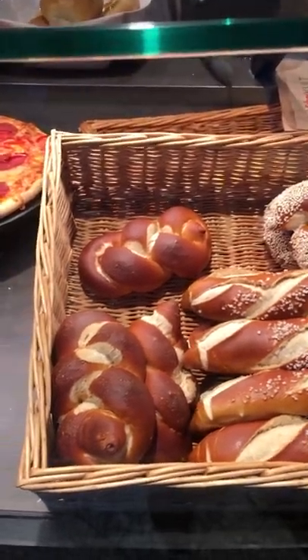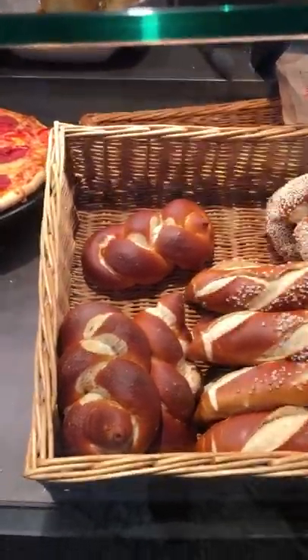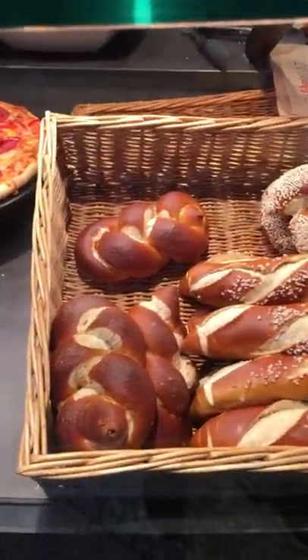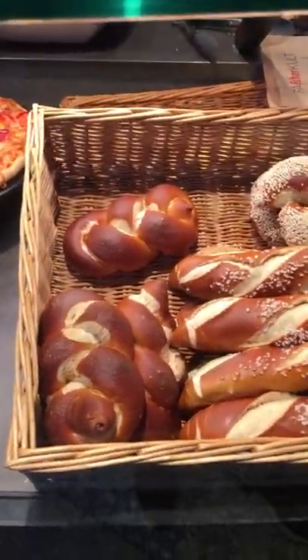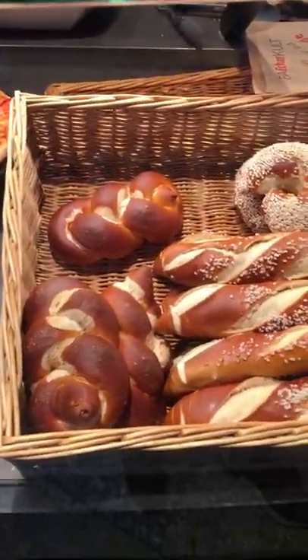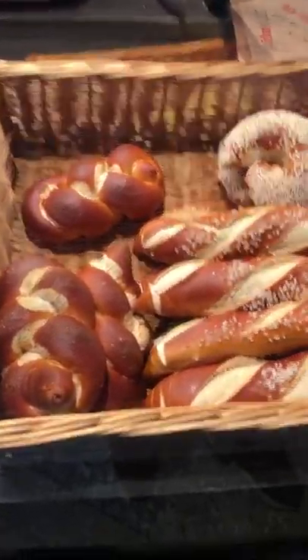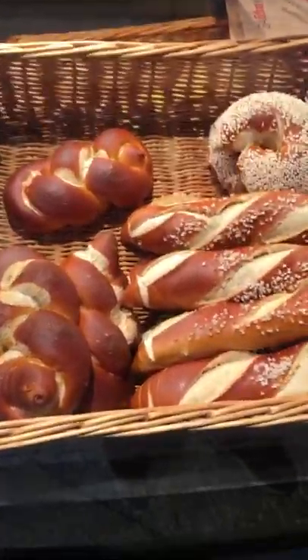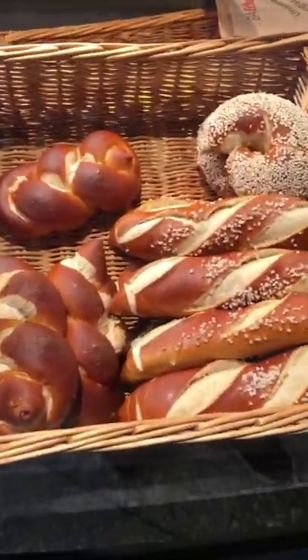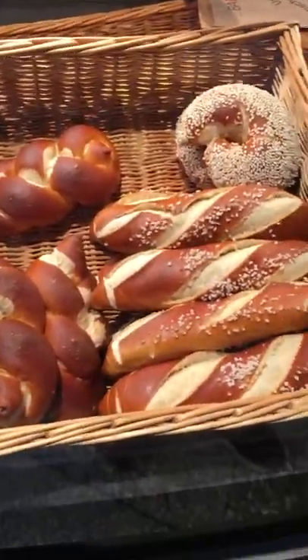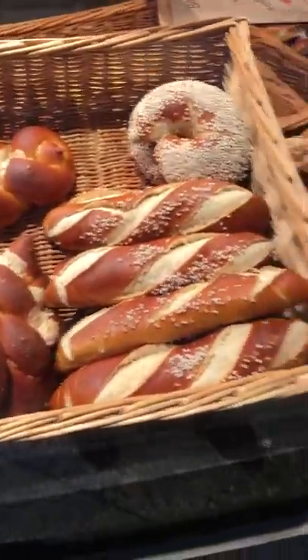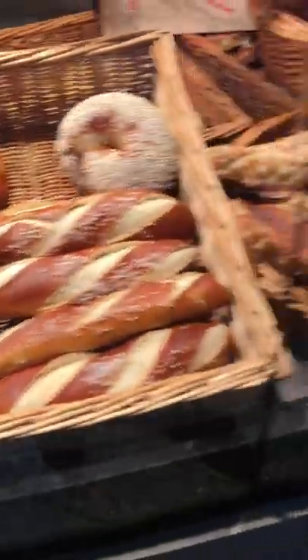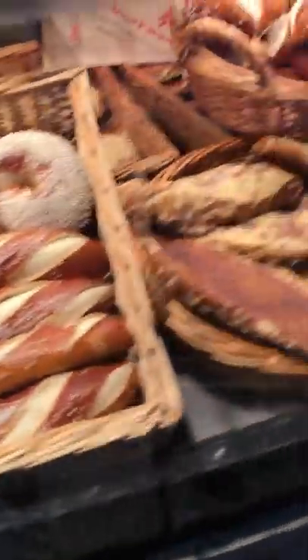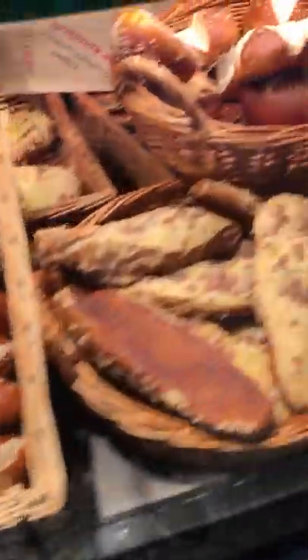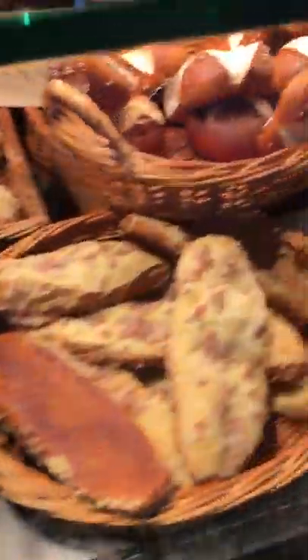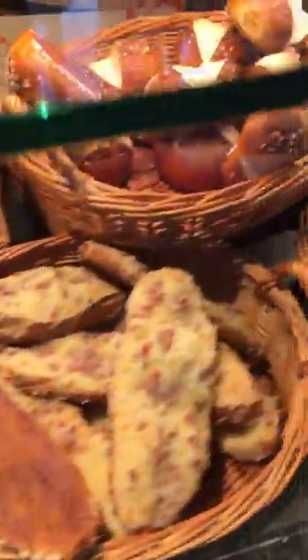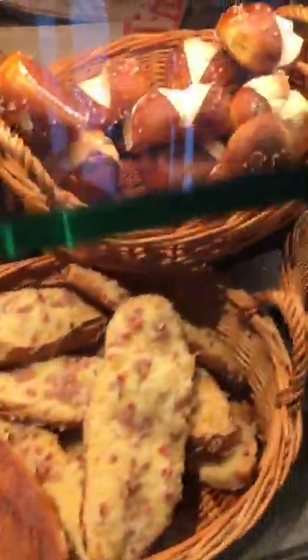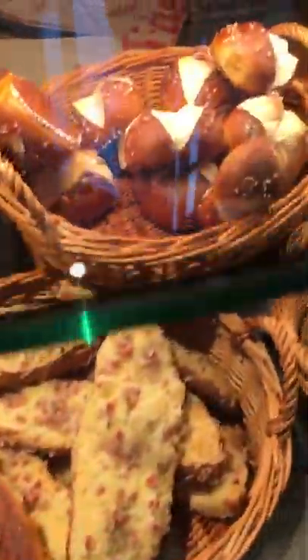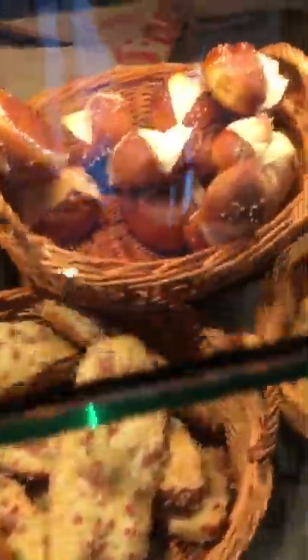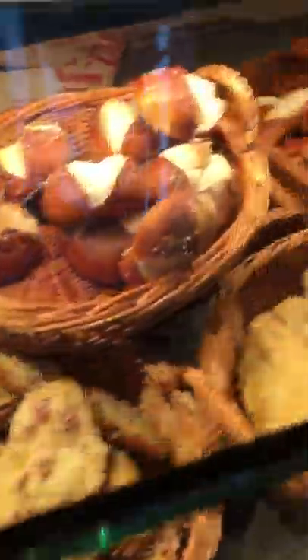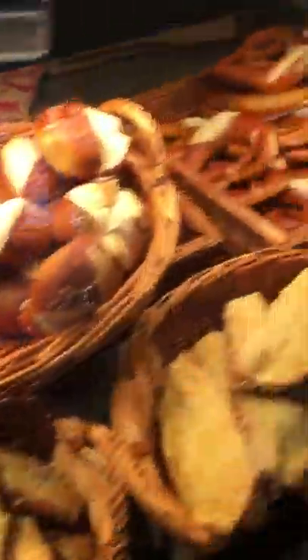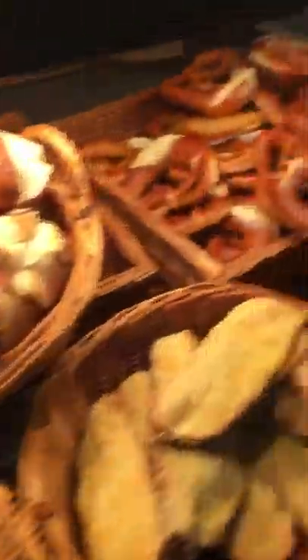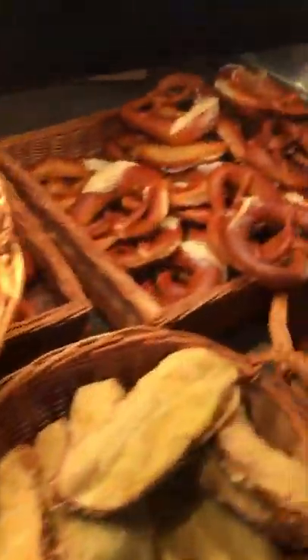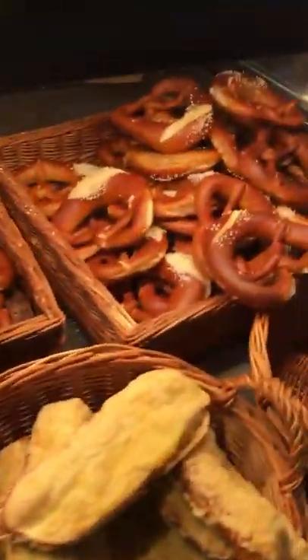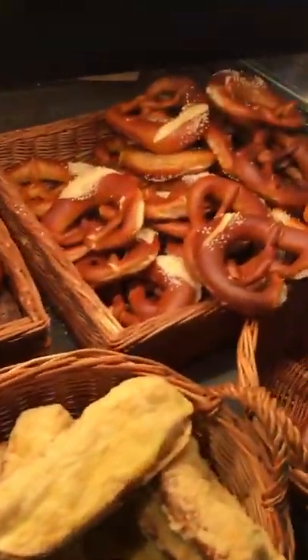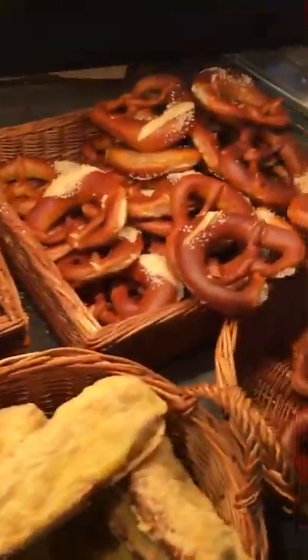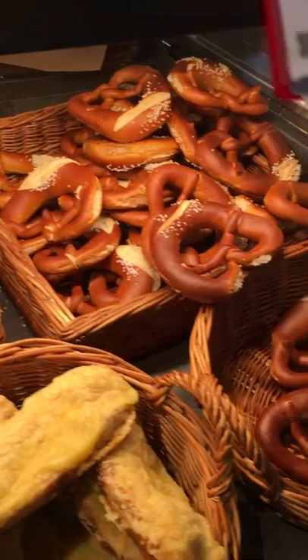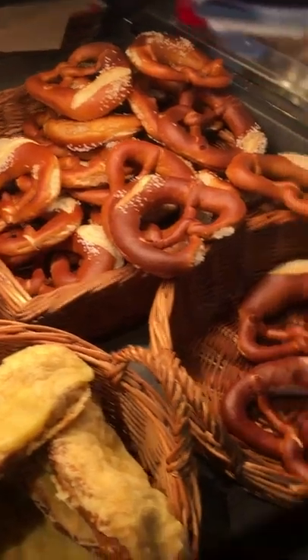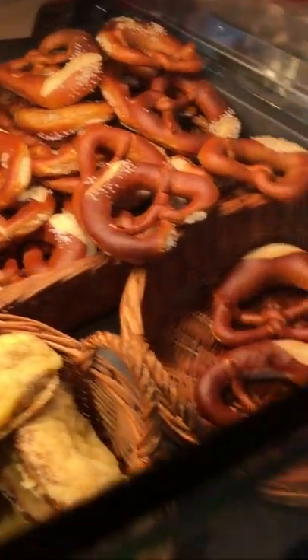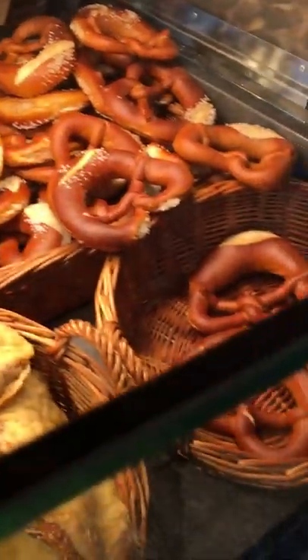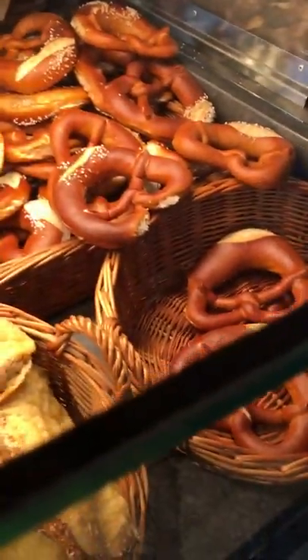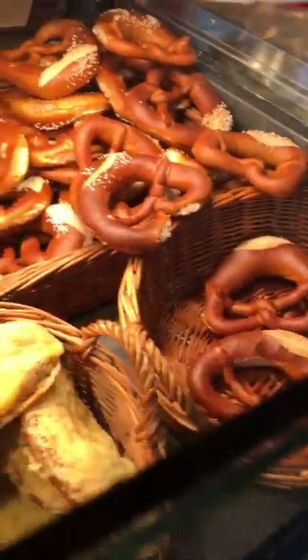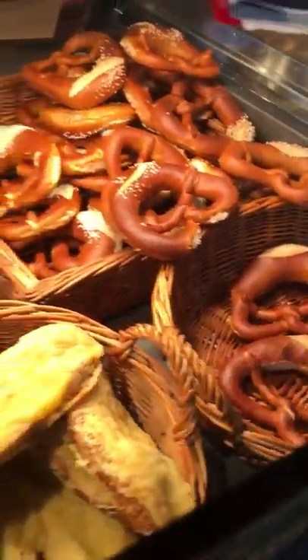Pretzels of course, fresh fresh pretzels — fresh pretzels, you can't get enough.